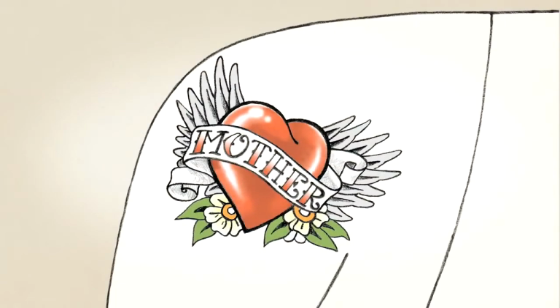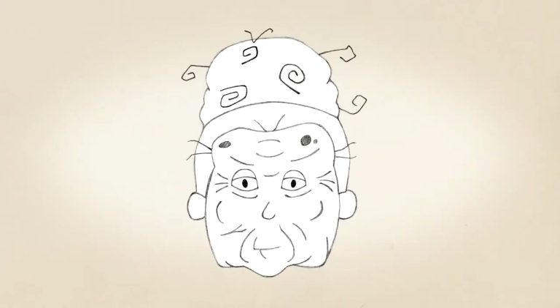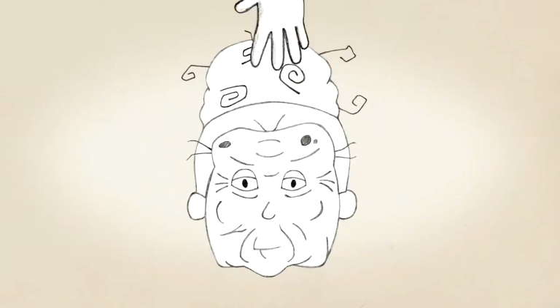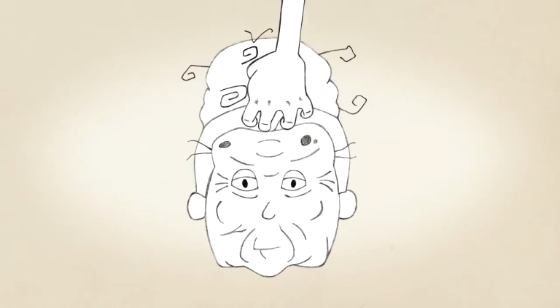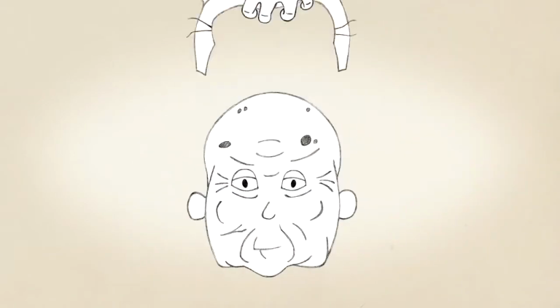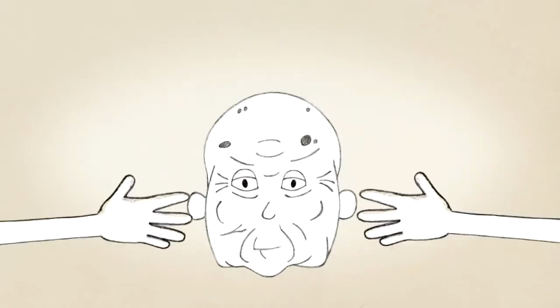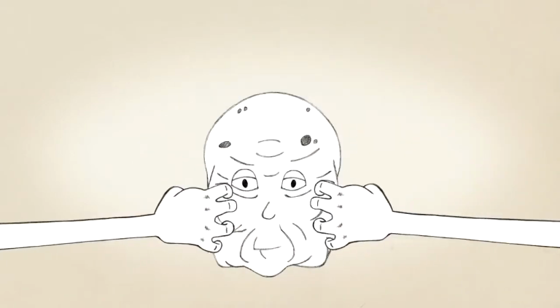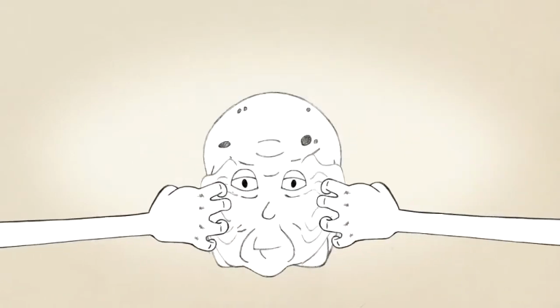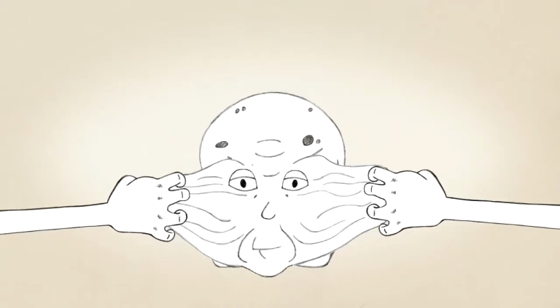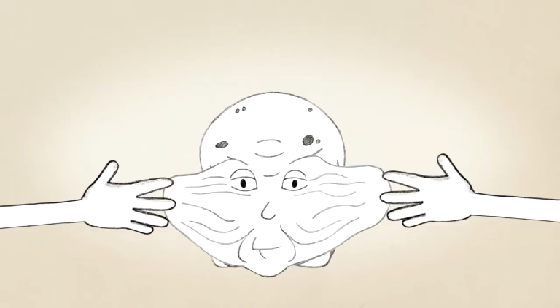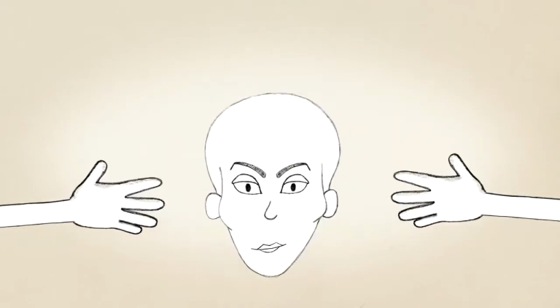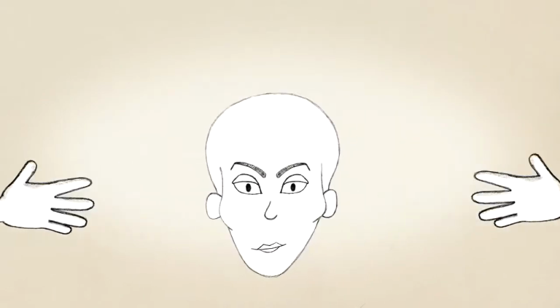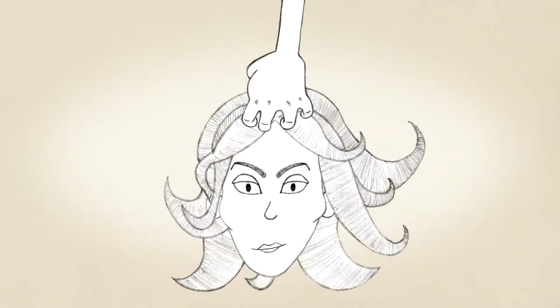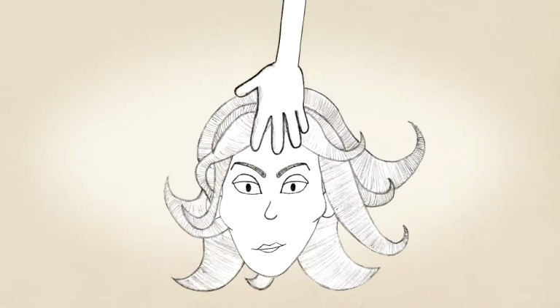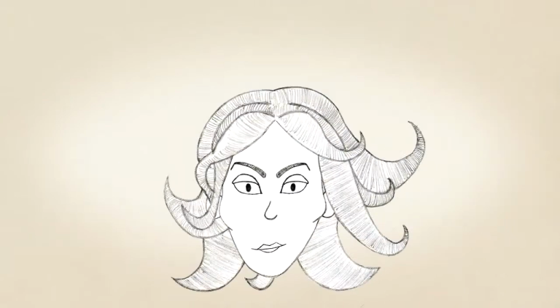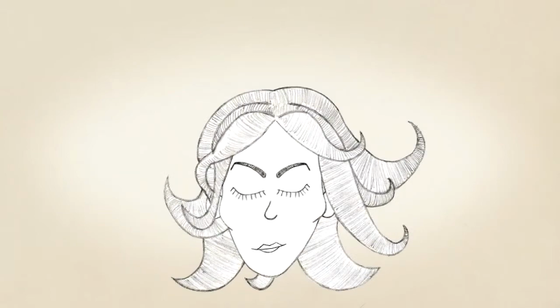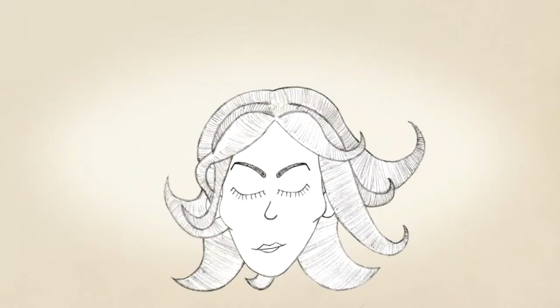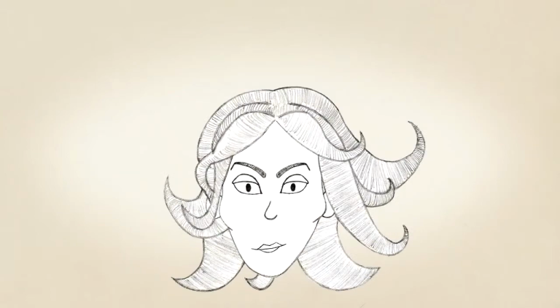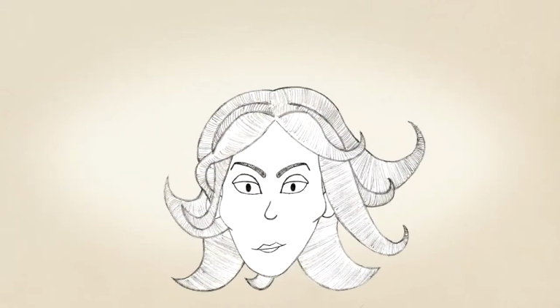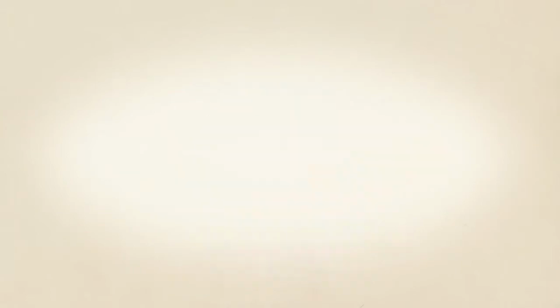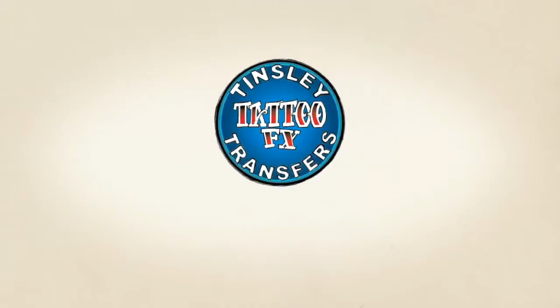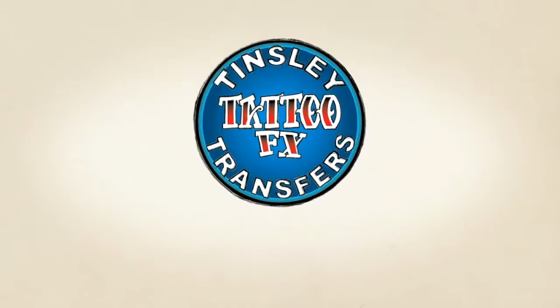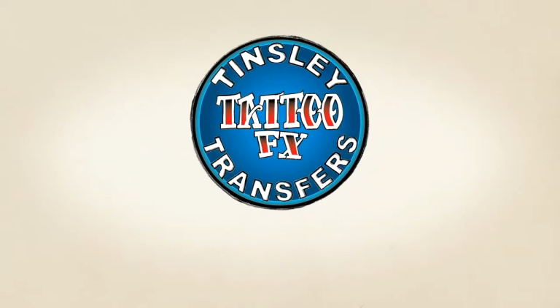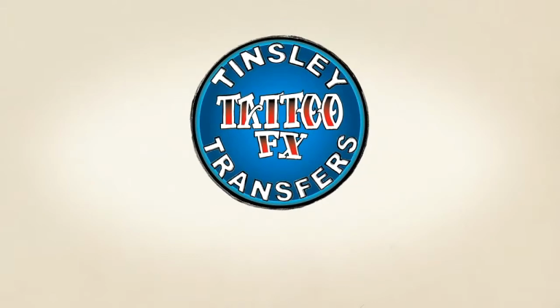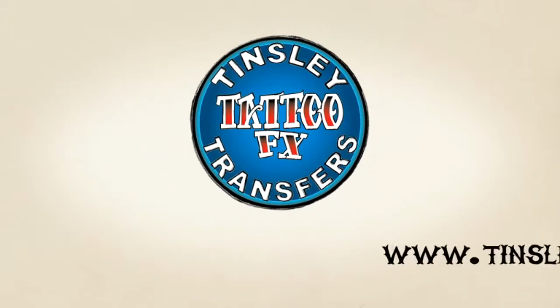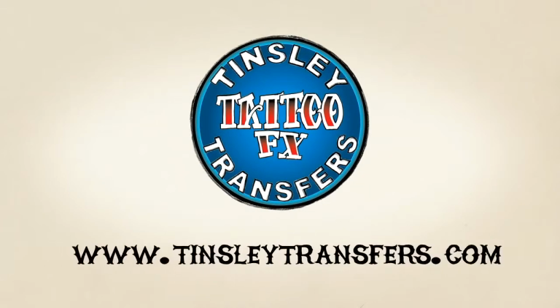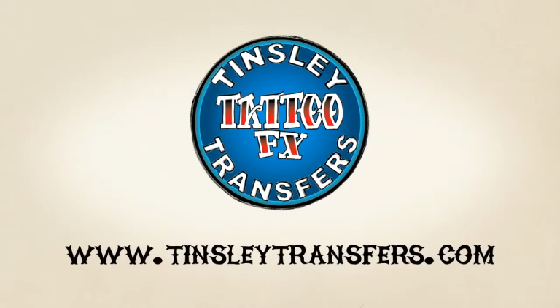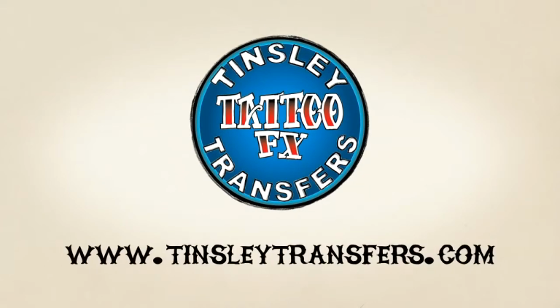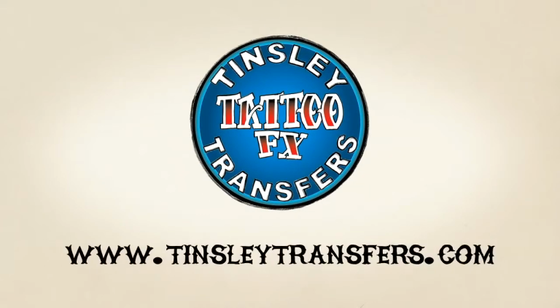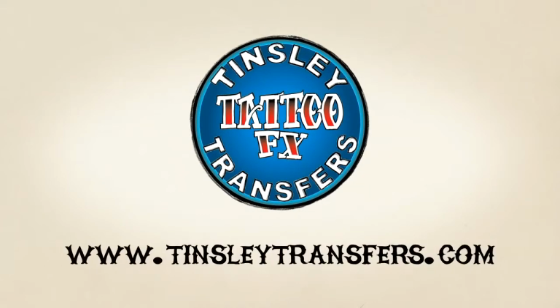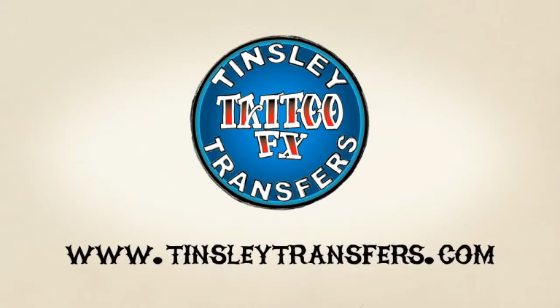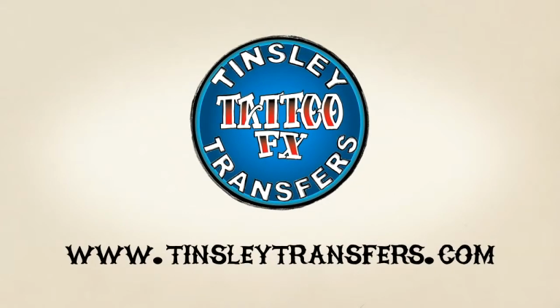Hey, sometimes it's good to be fake. Tensely Transfer Tattoo Effects.